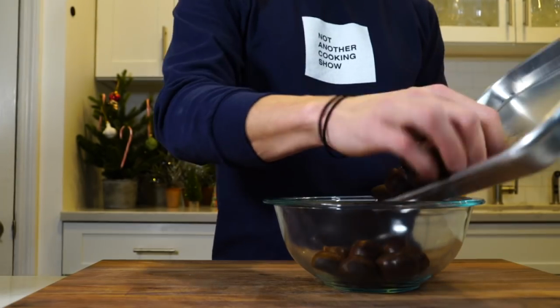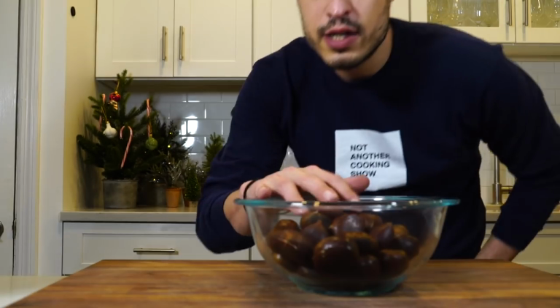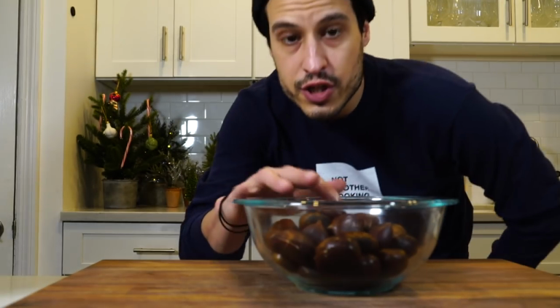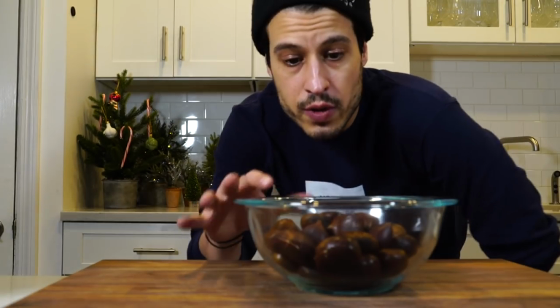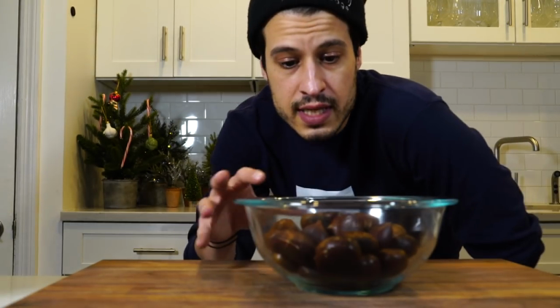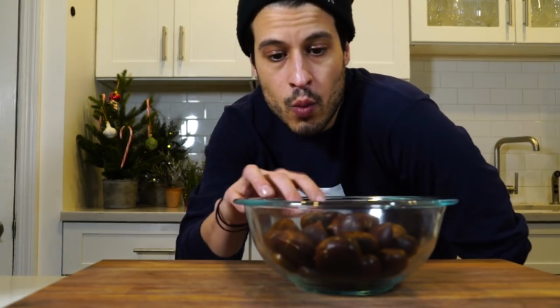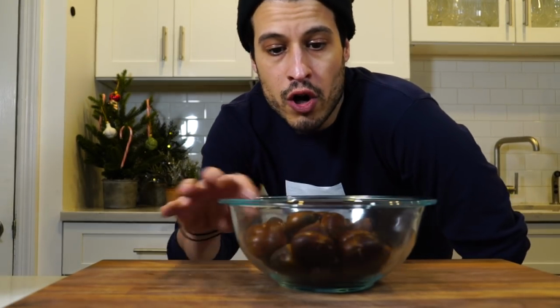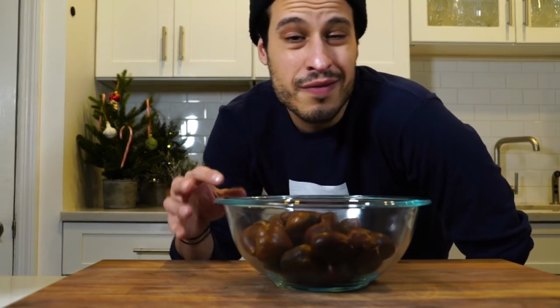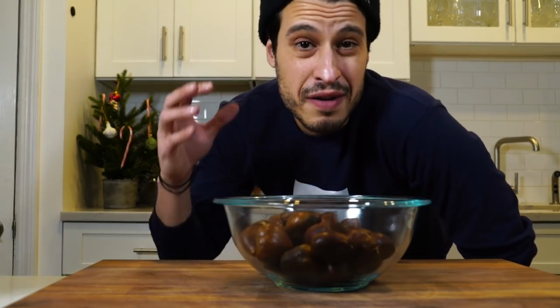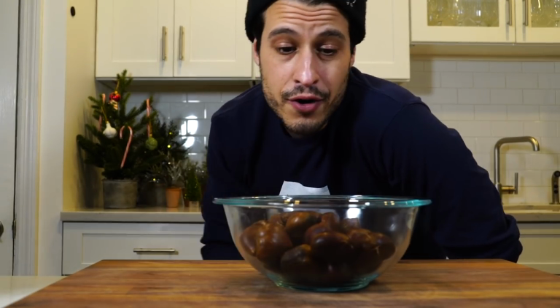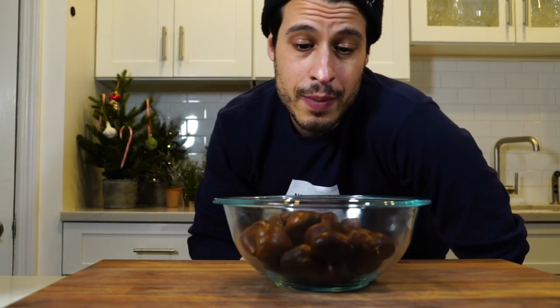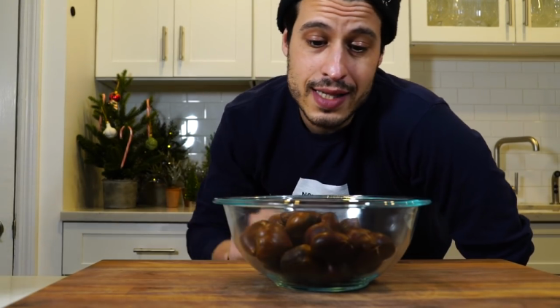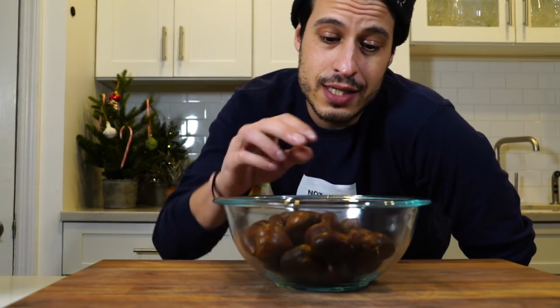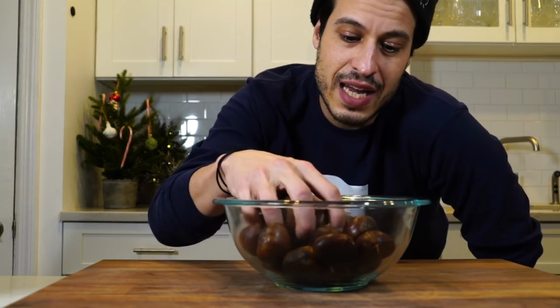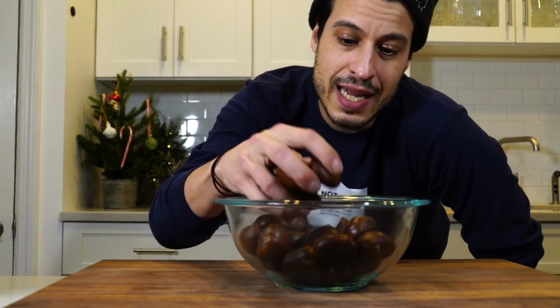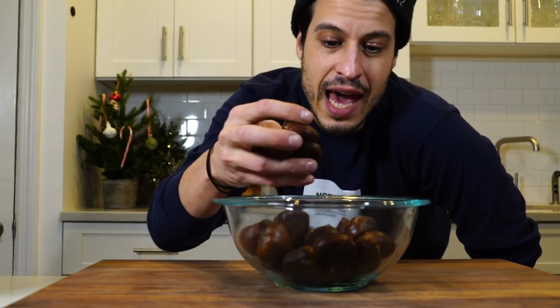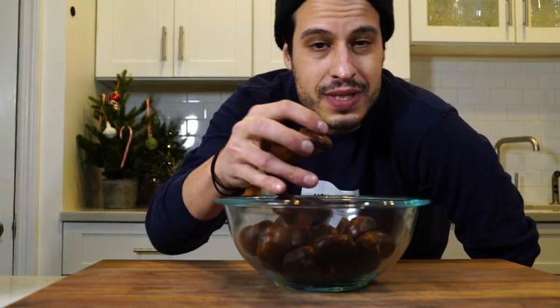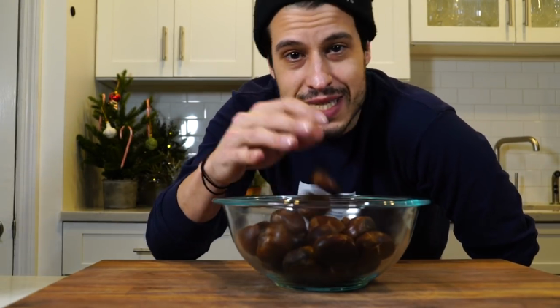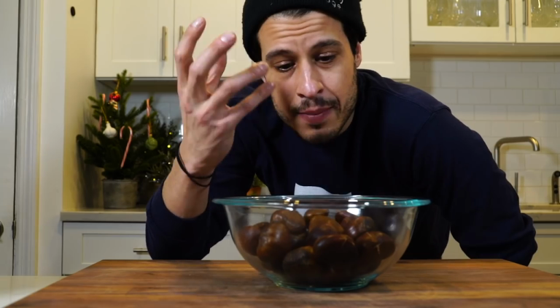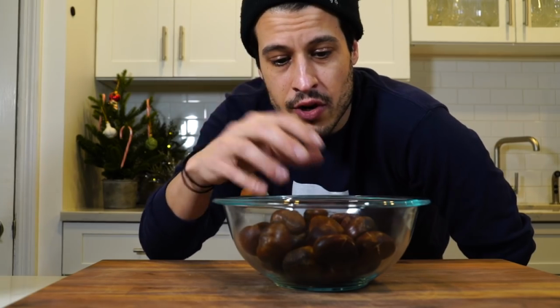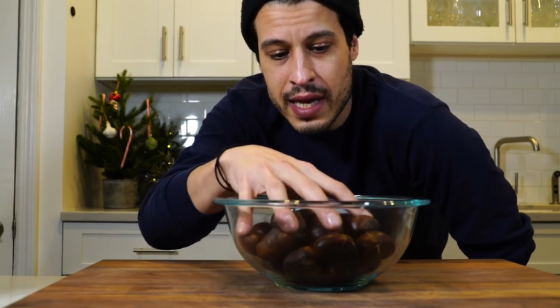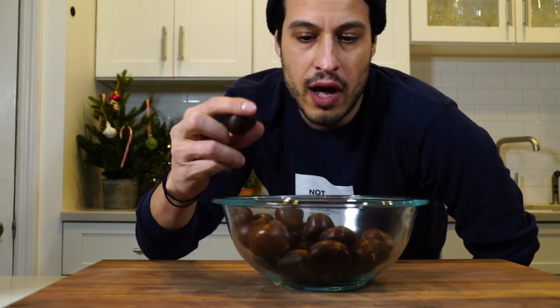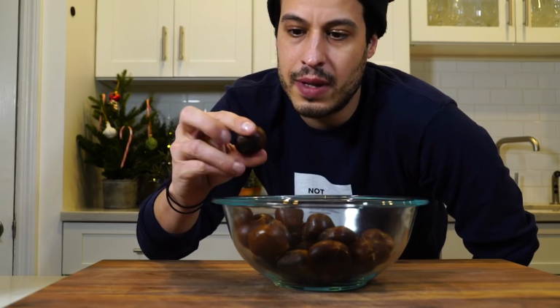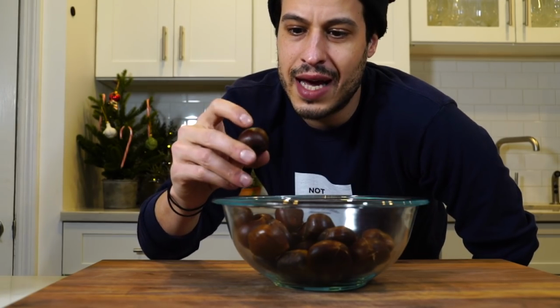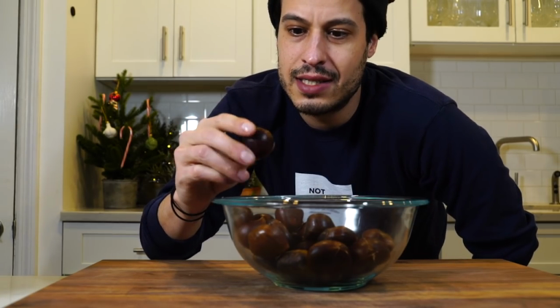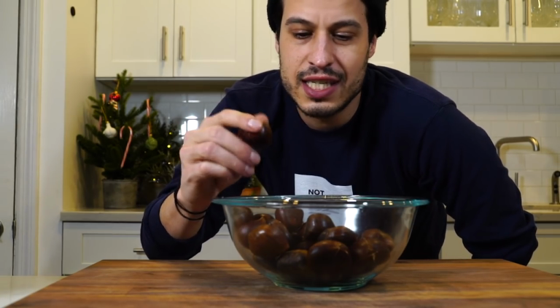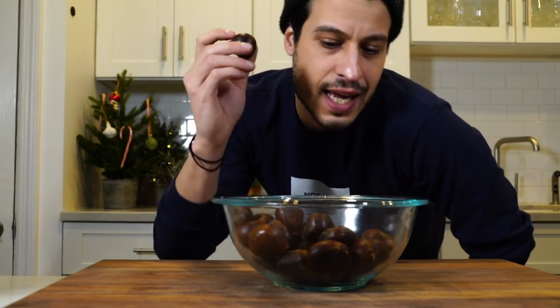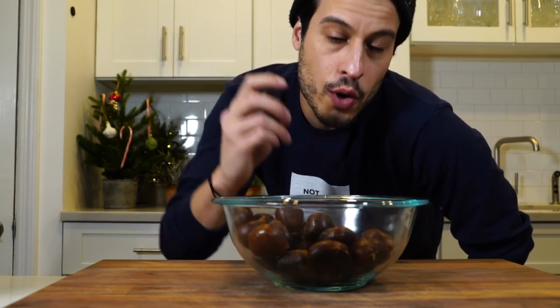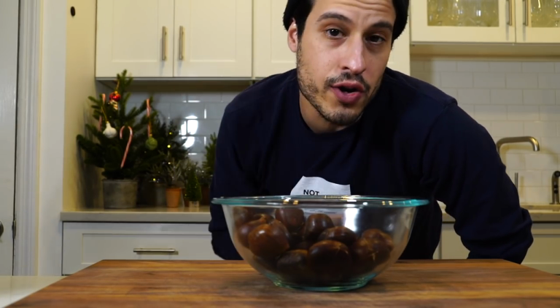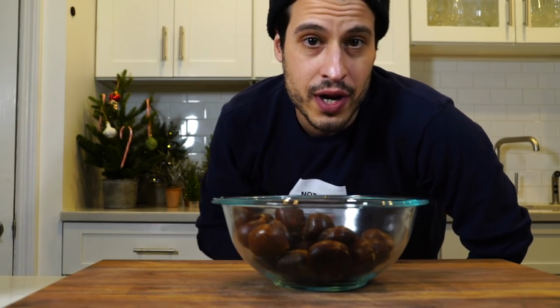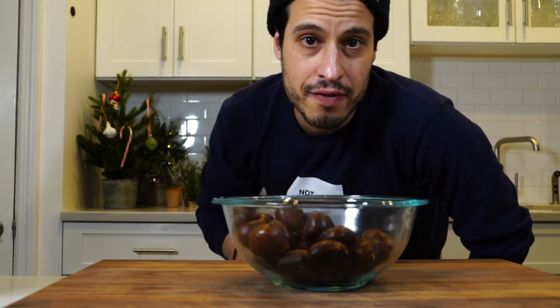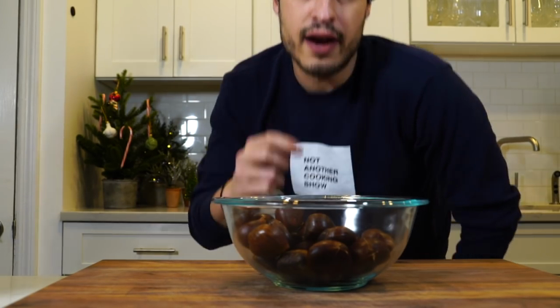I just want to soak these in water for like 30 minutes. It kind of helps them steam a little bit, help them kind of just get going a little bit on the fire.